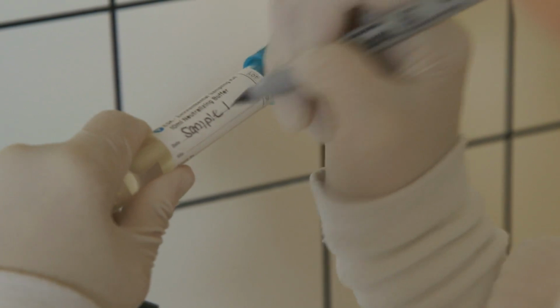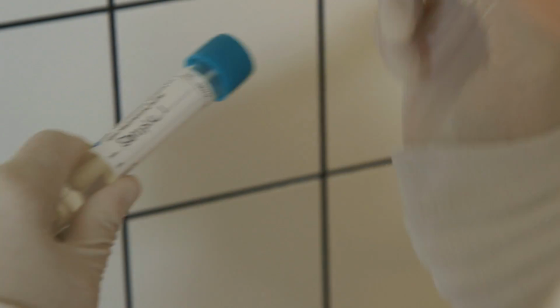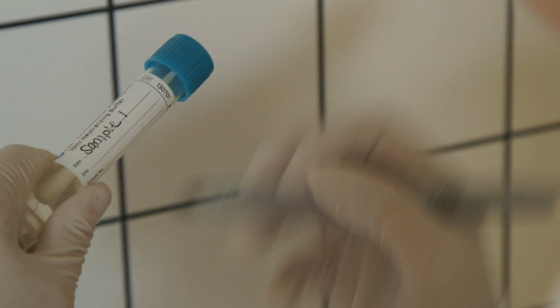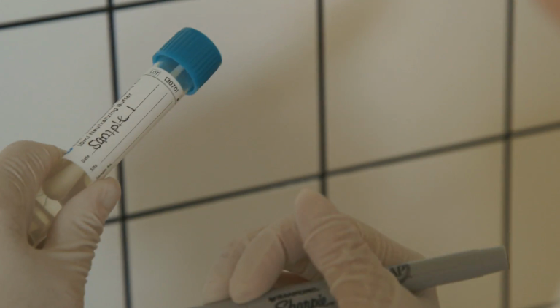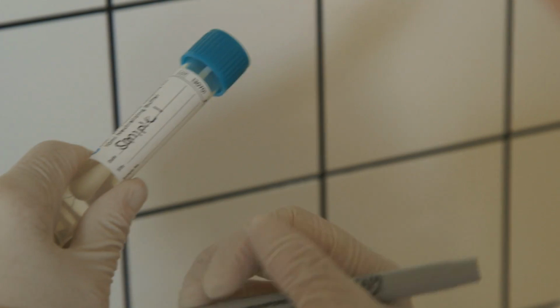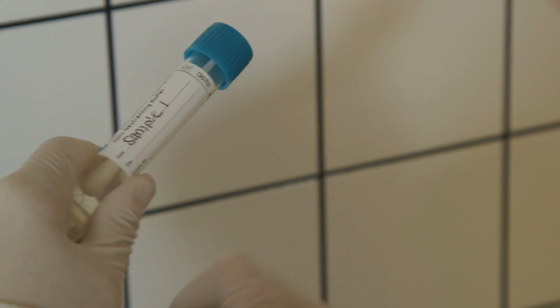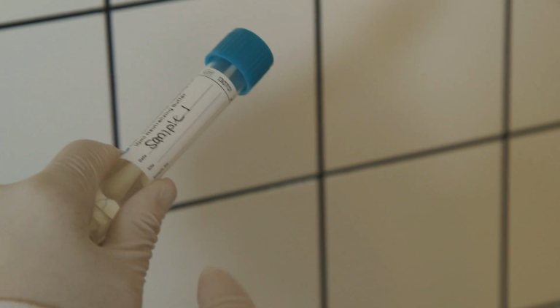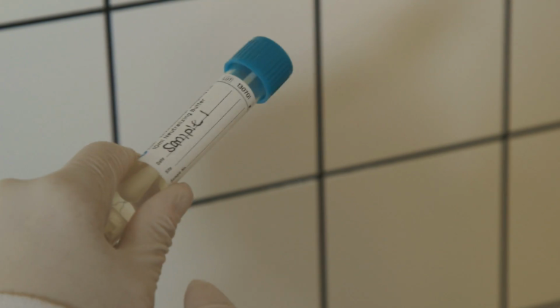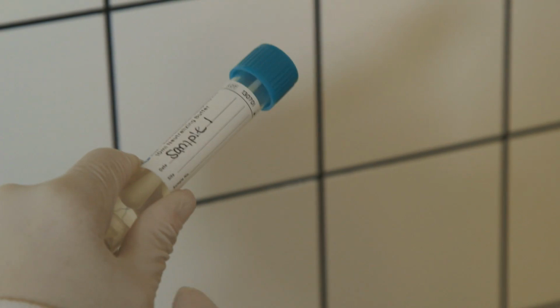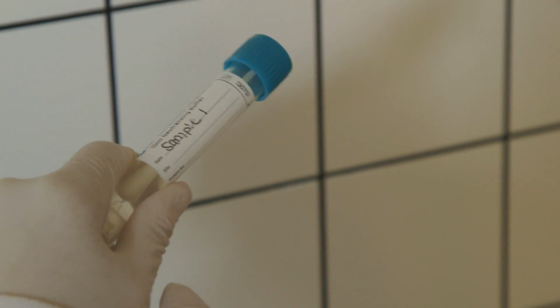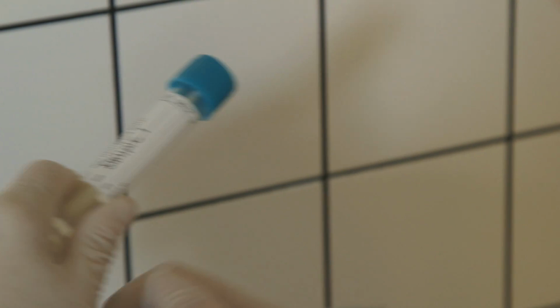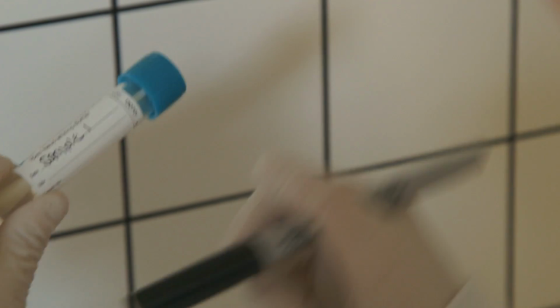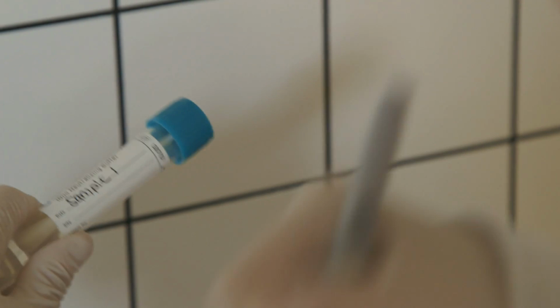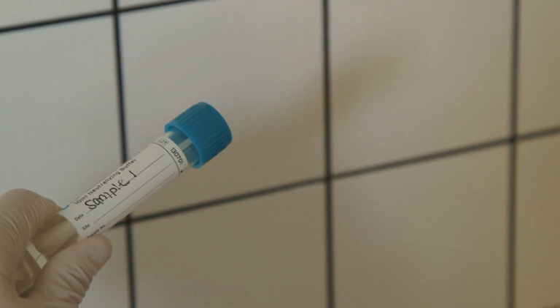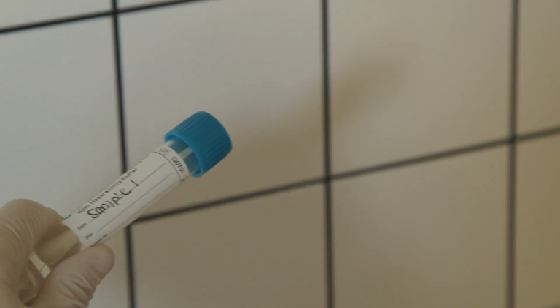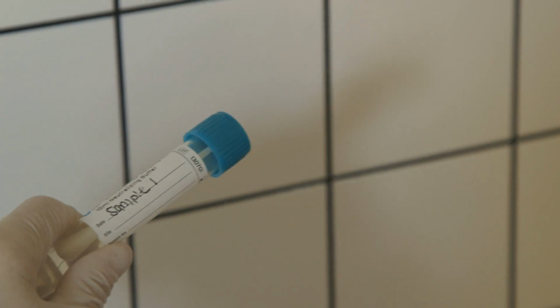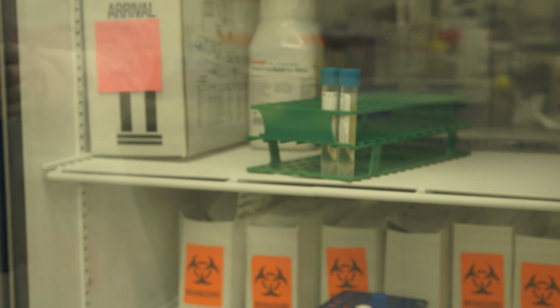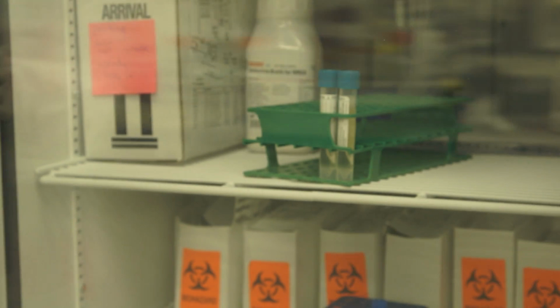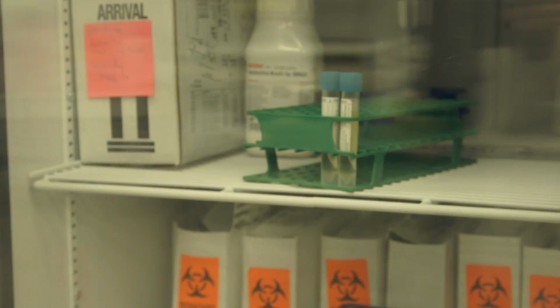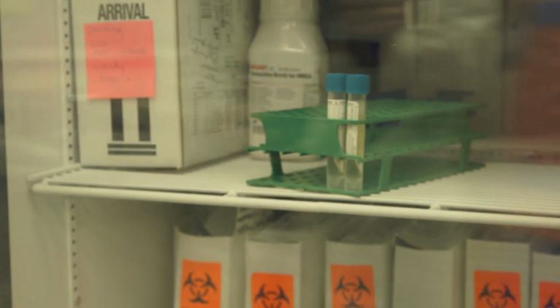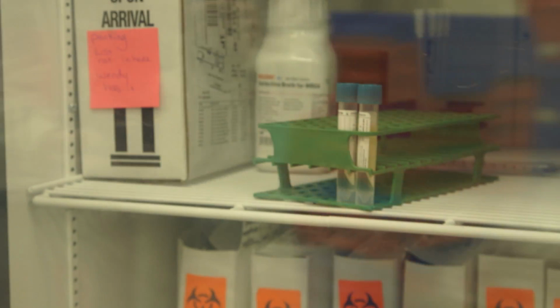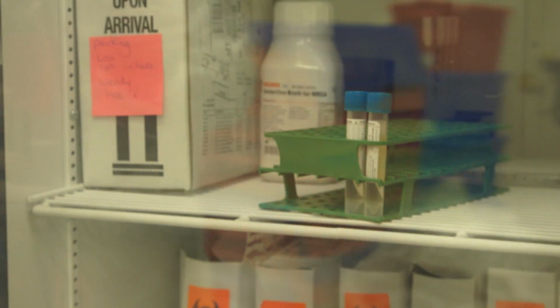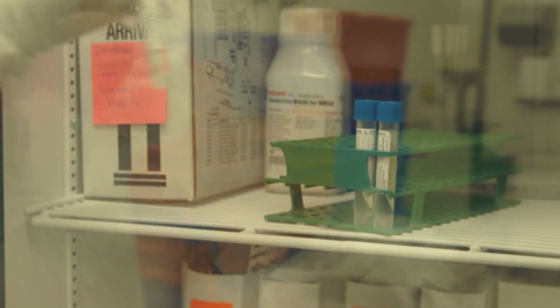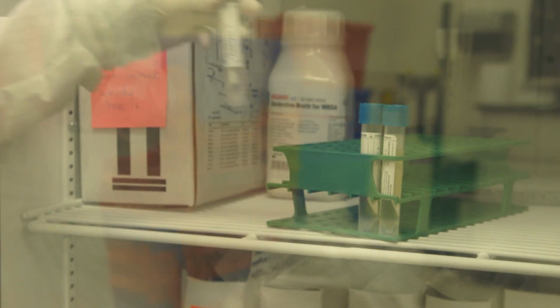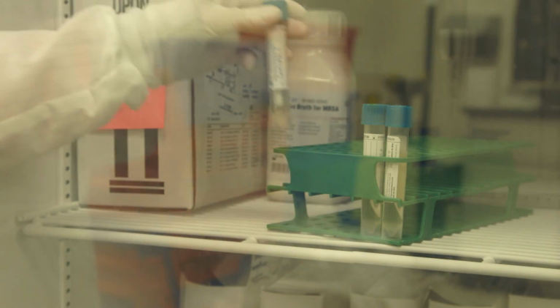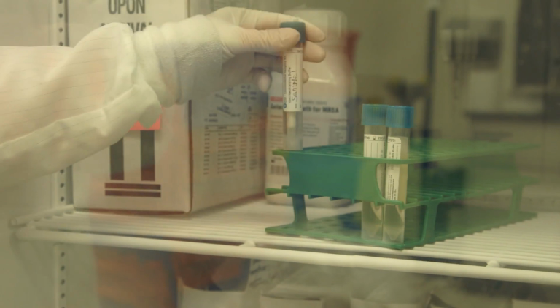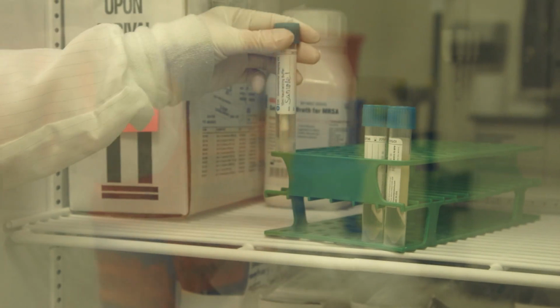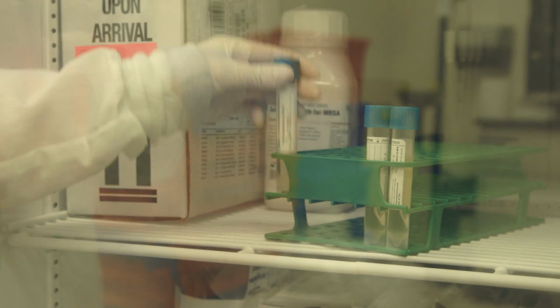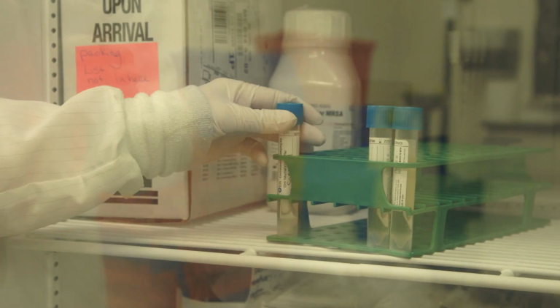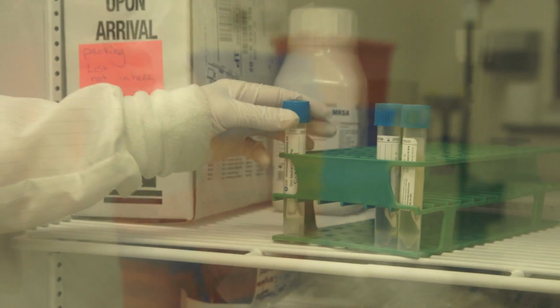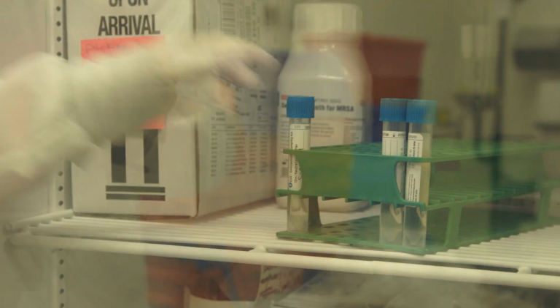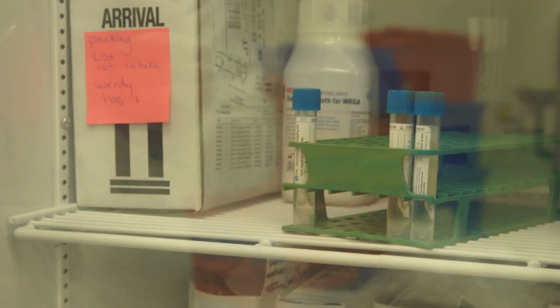If immediate testing cannot be performed, place samples in a refrigerator until testing can be performed.